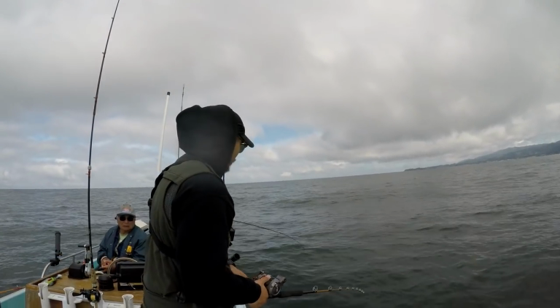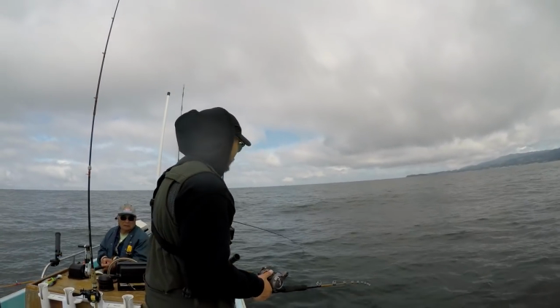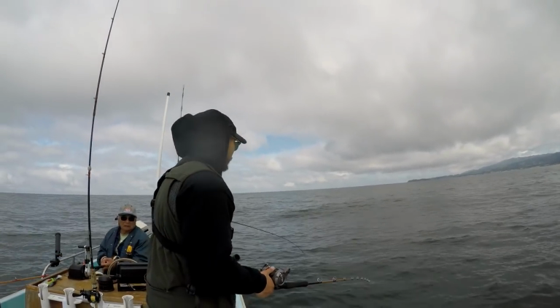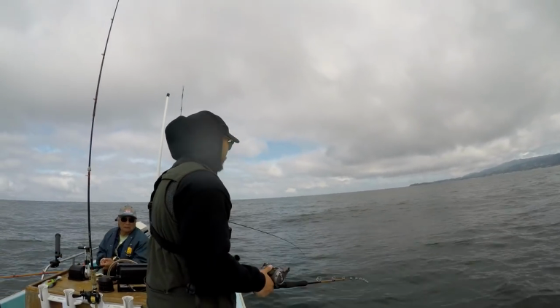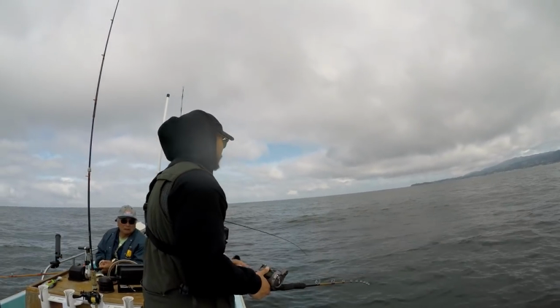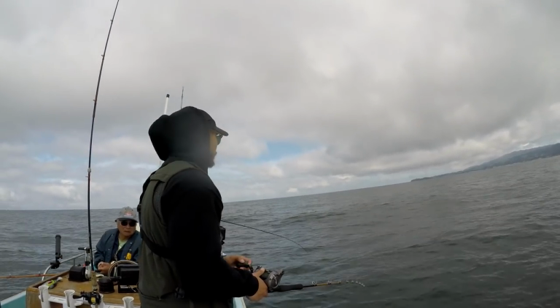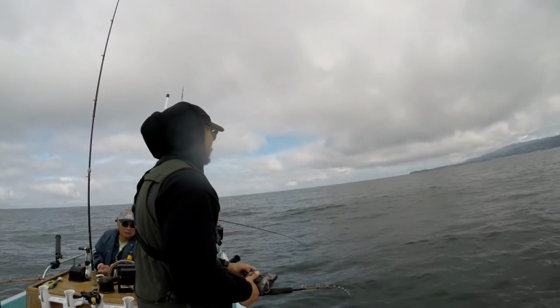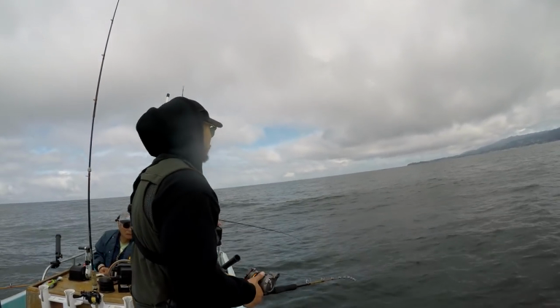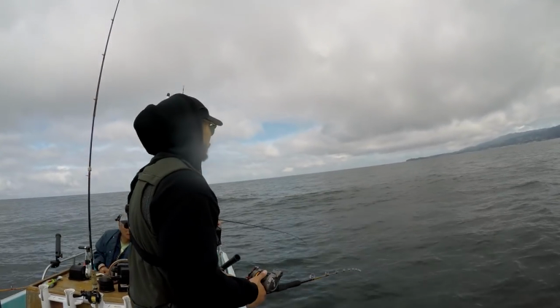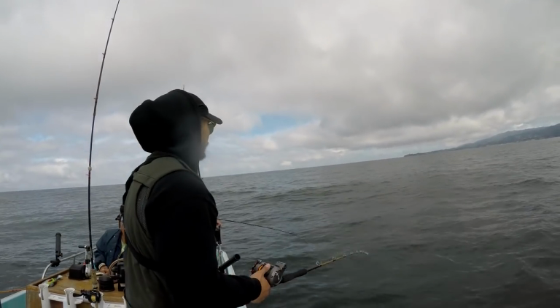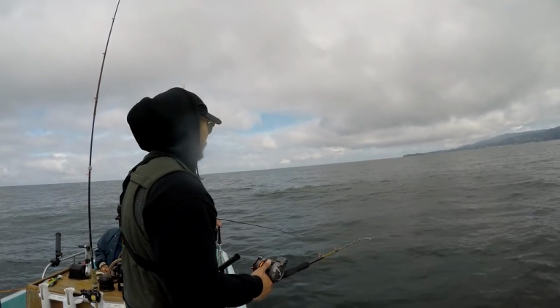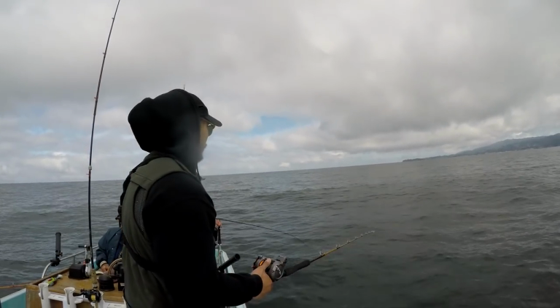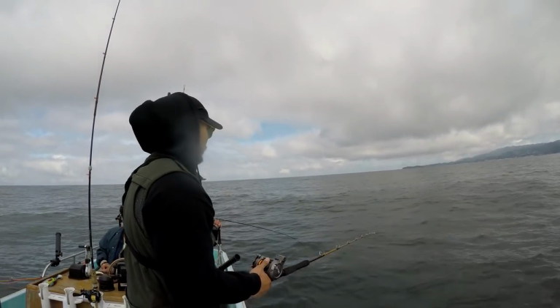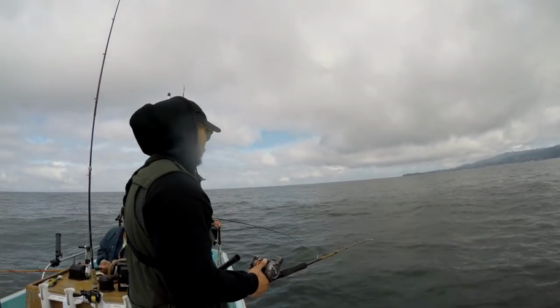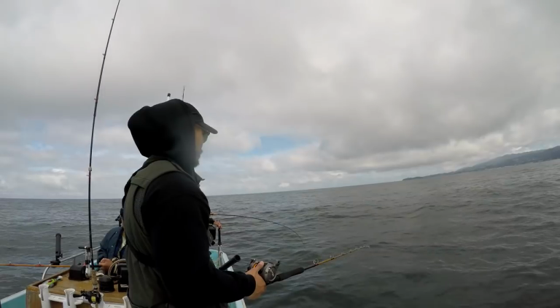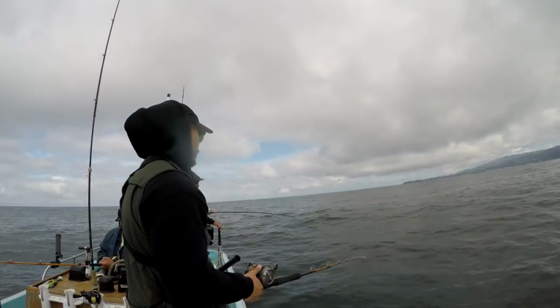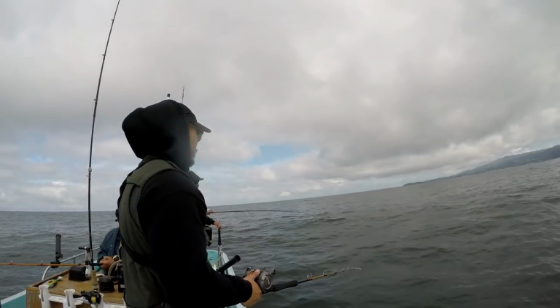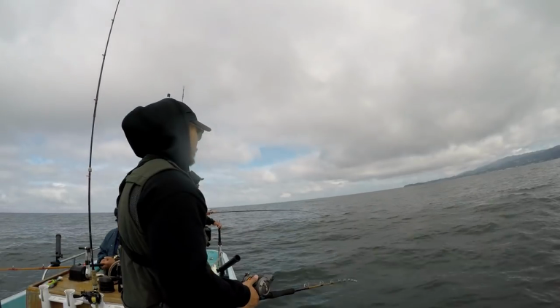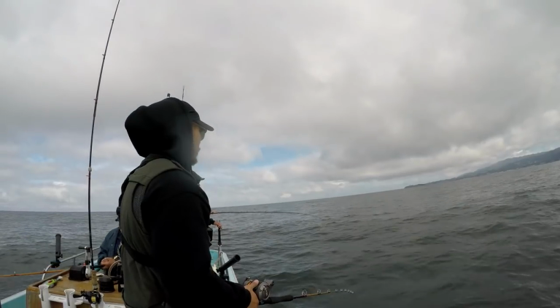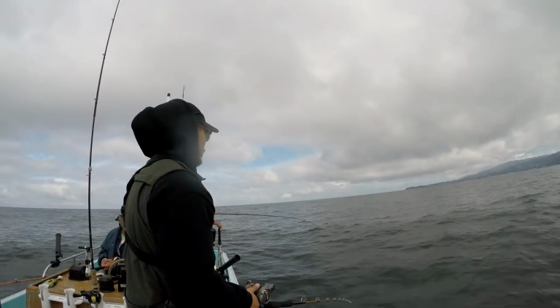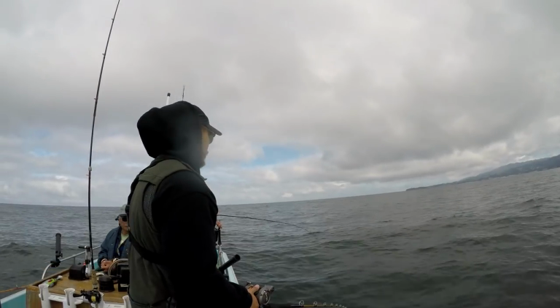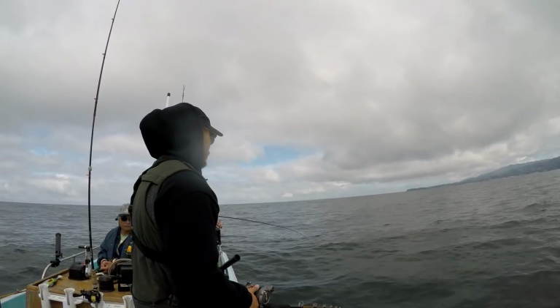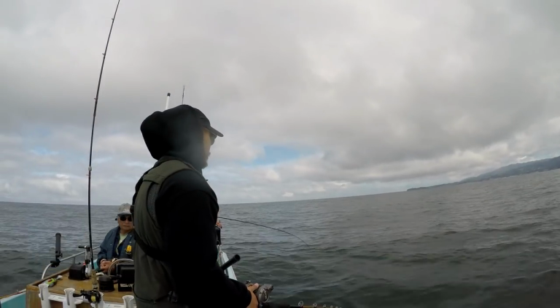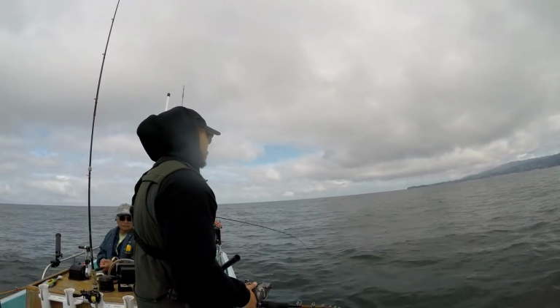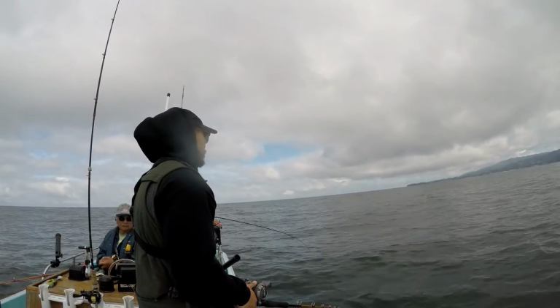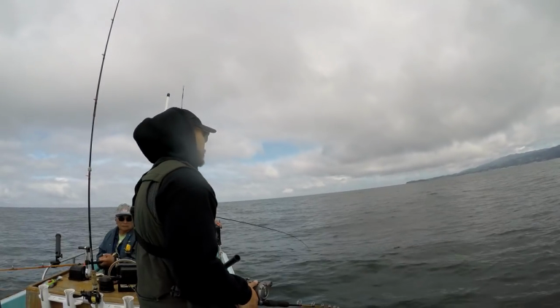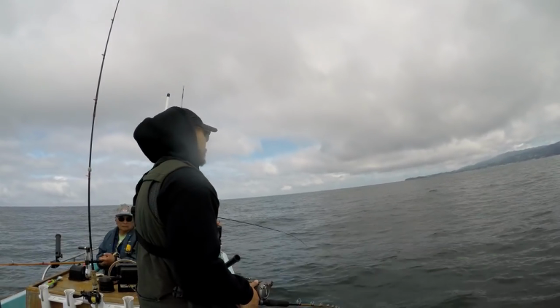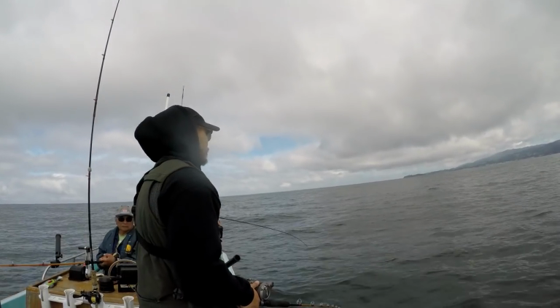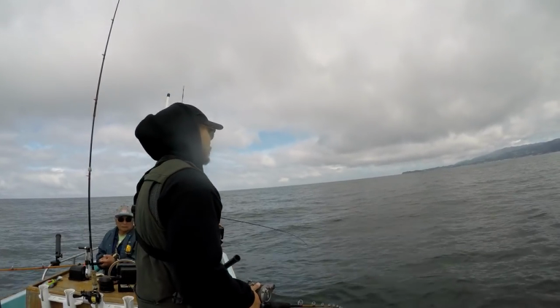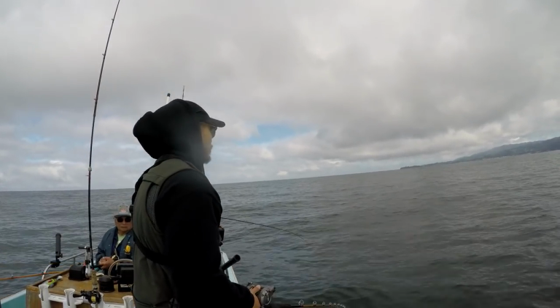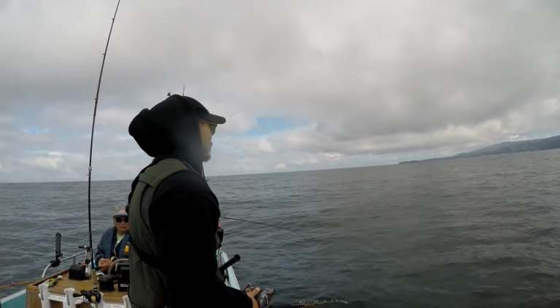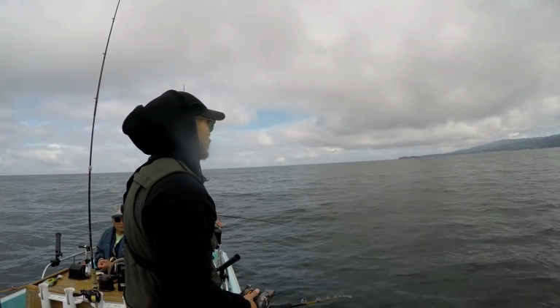It sucks that my underwater cam battery died — I couldn't get this hit on camera.